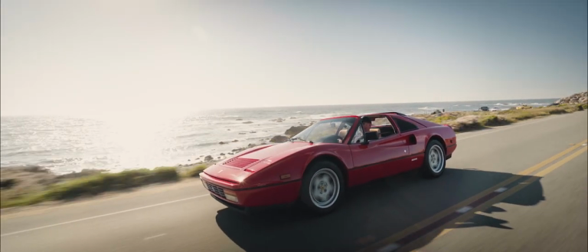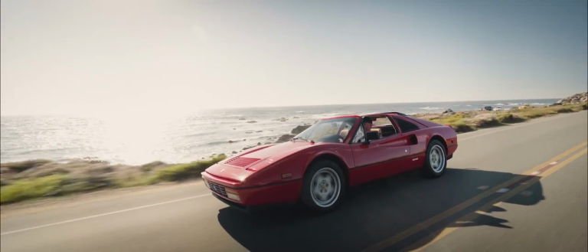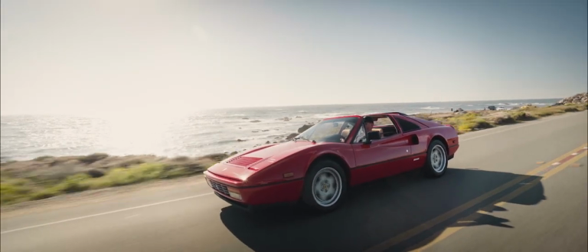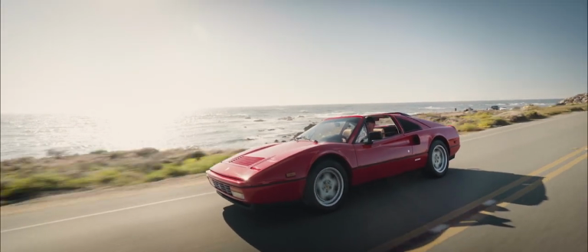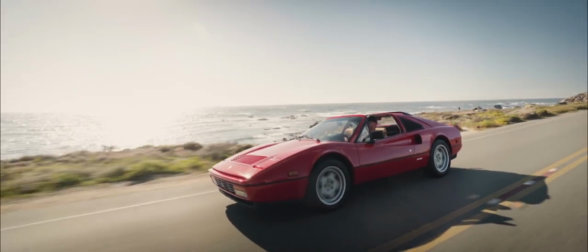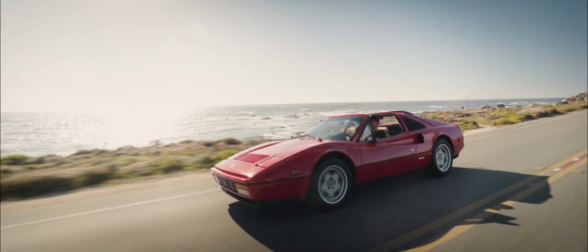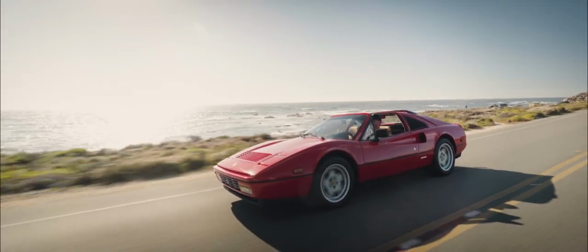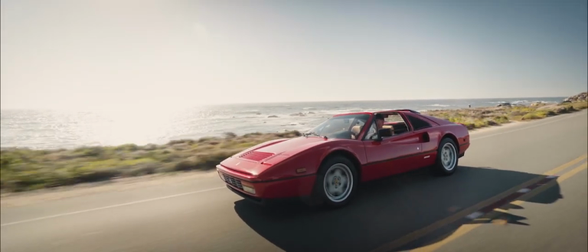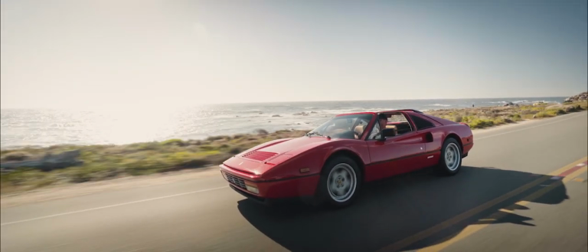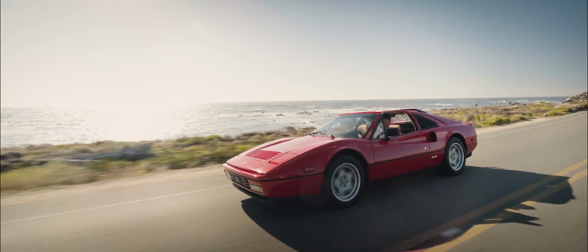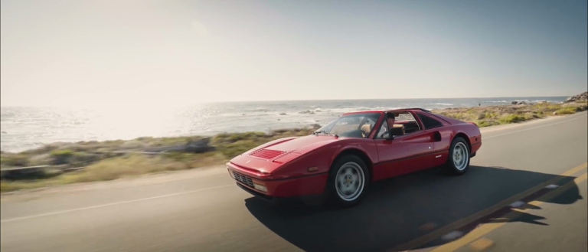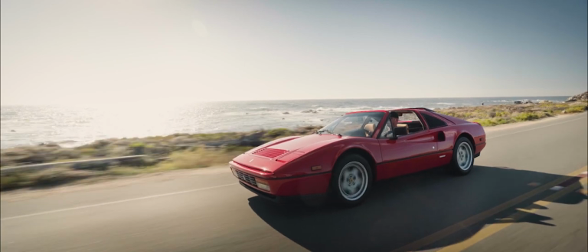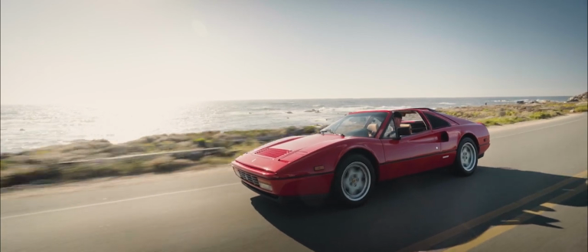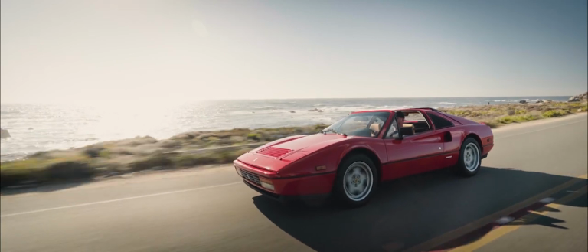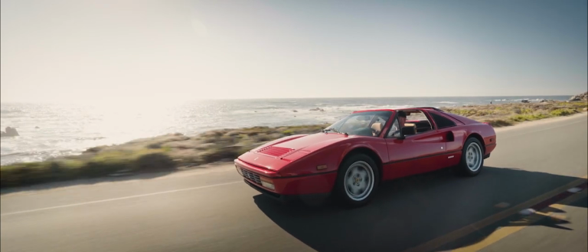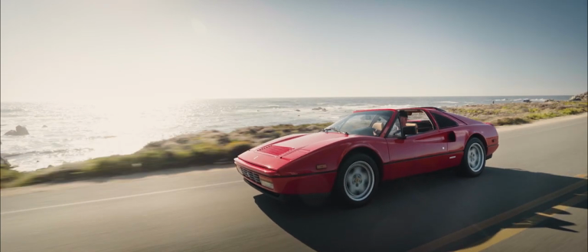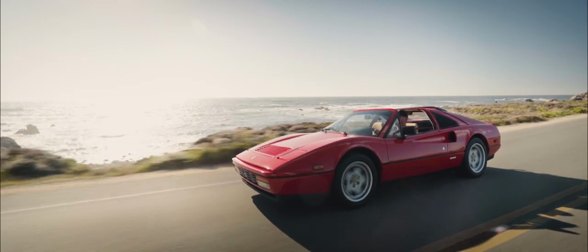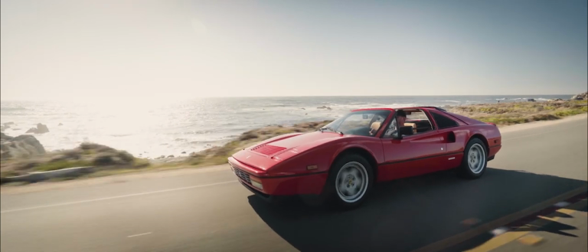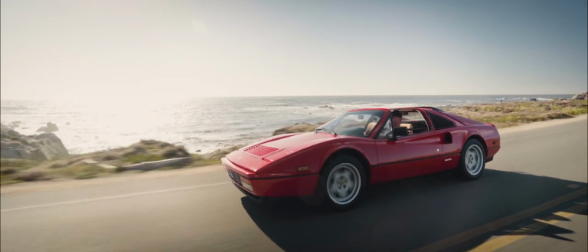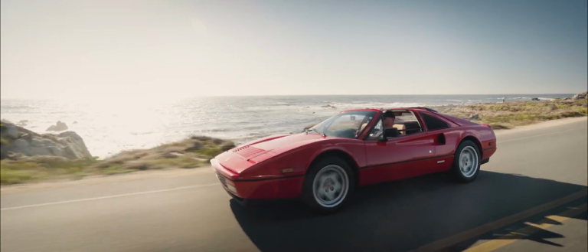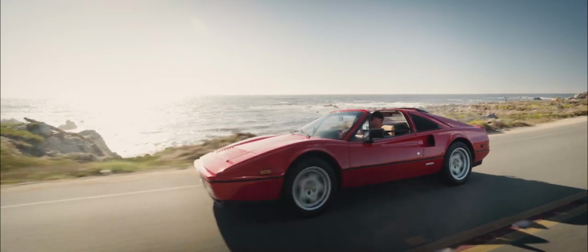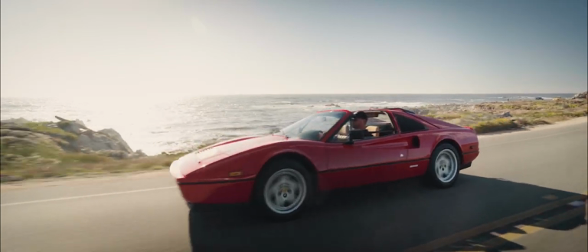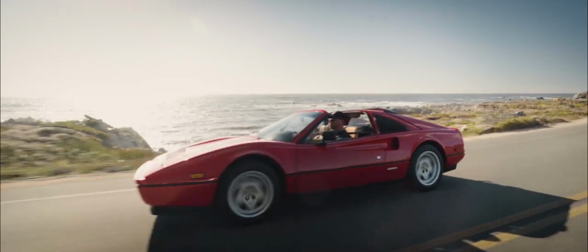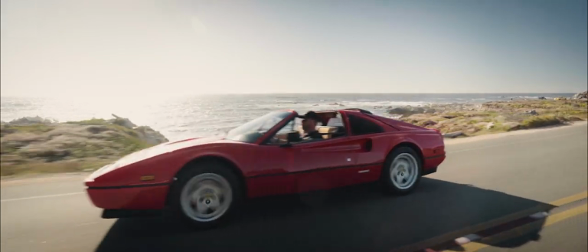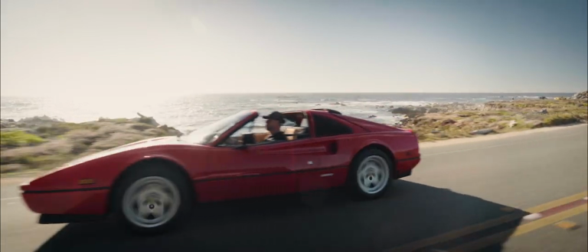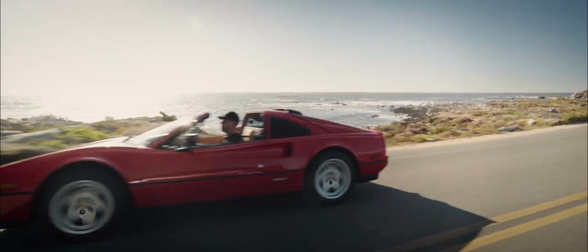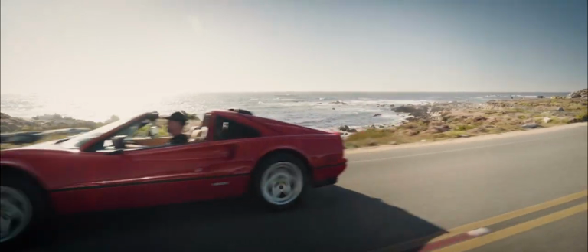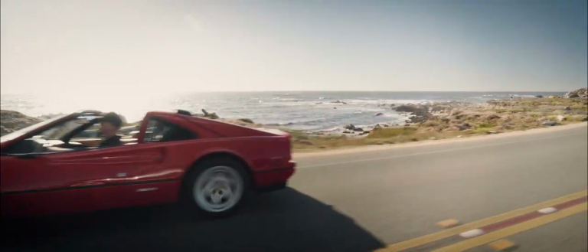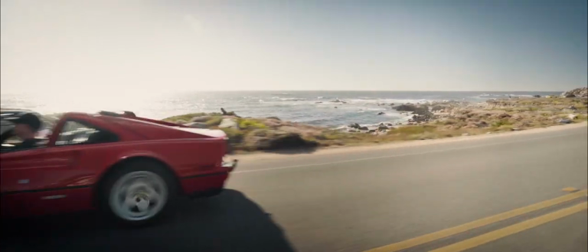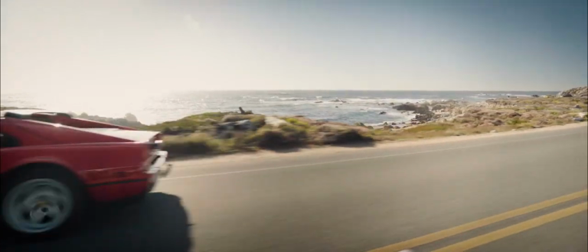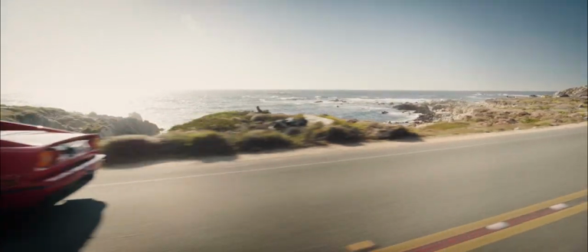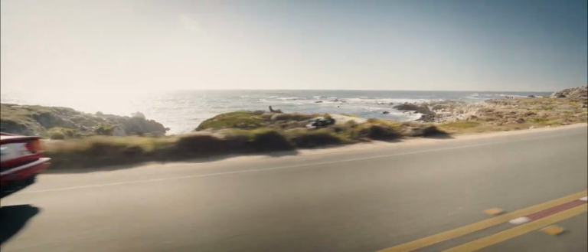After 16 years, this Ferrari is back where it belongs.